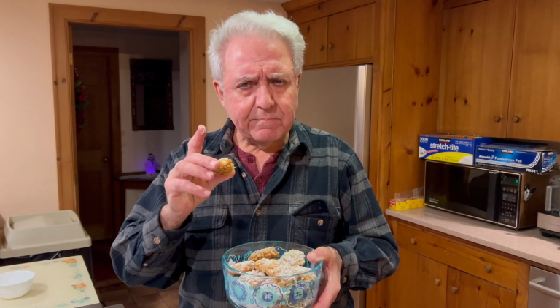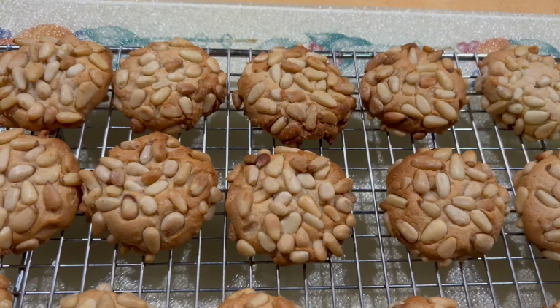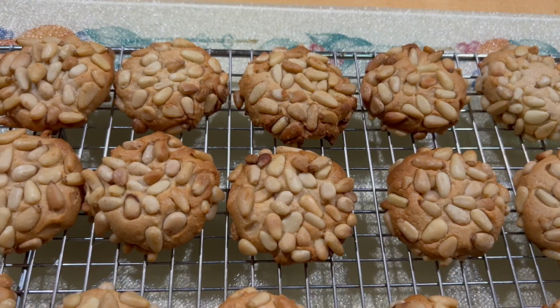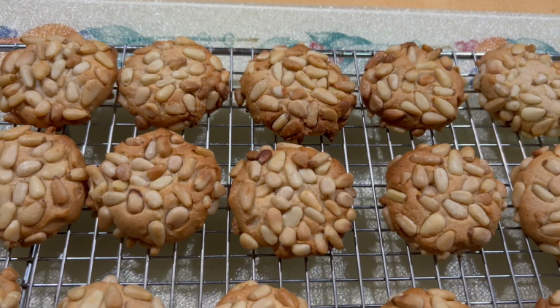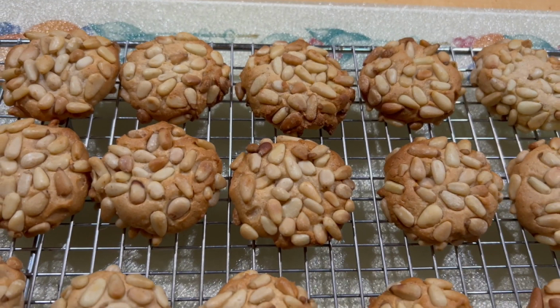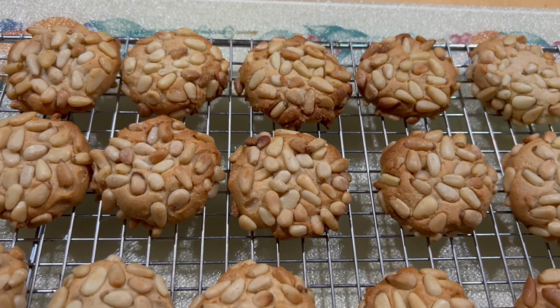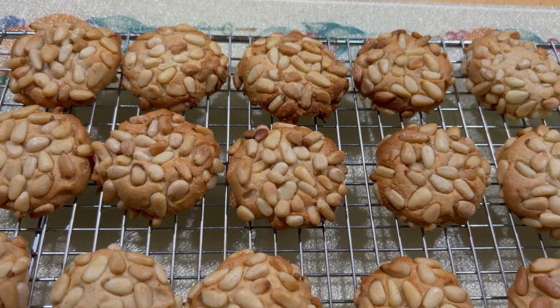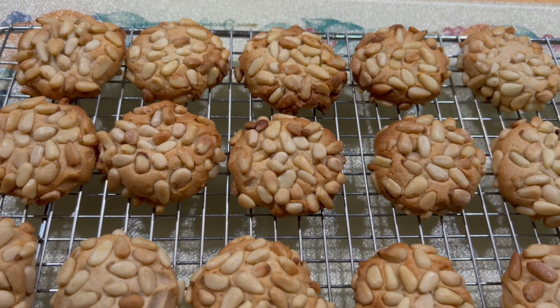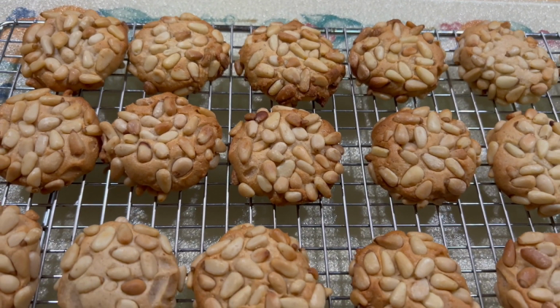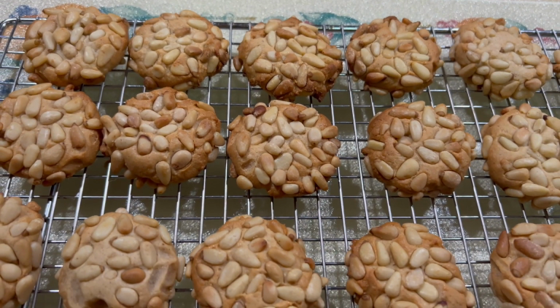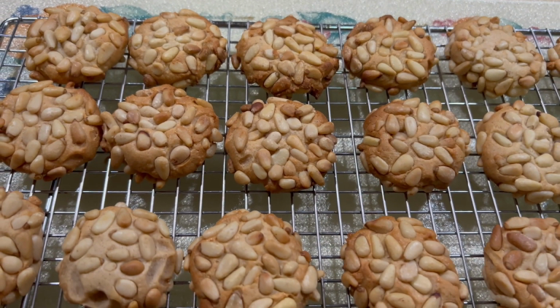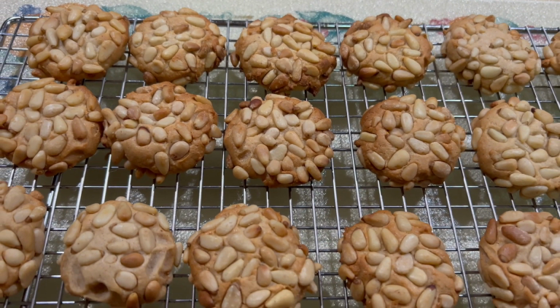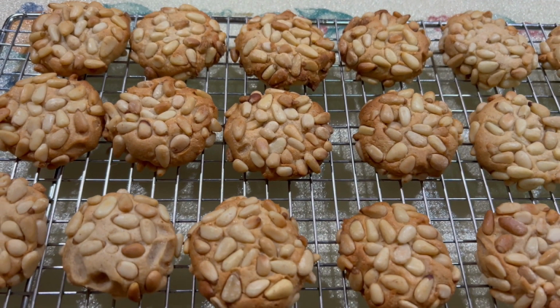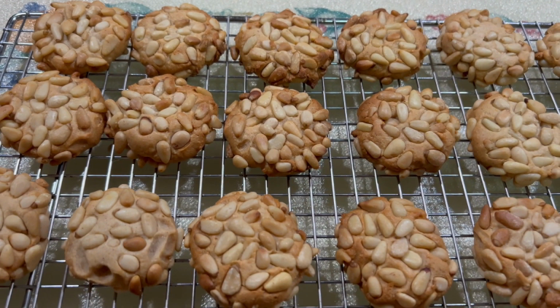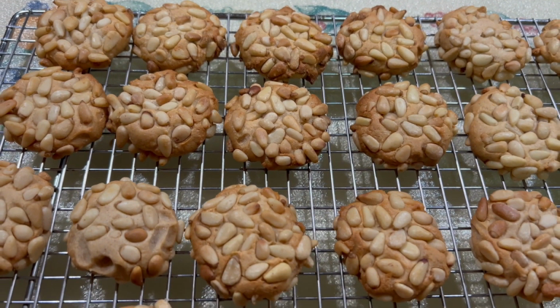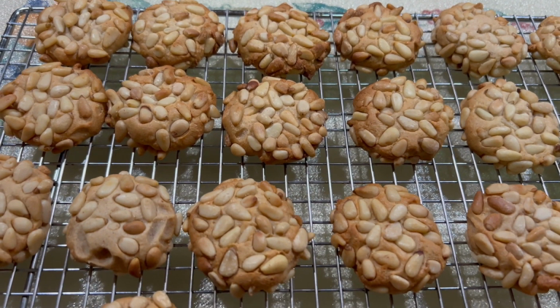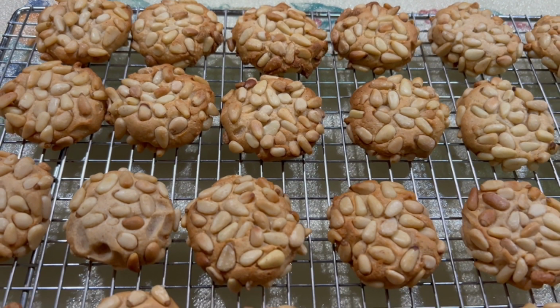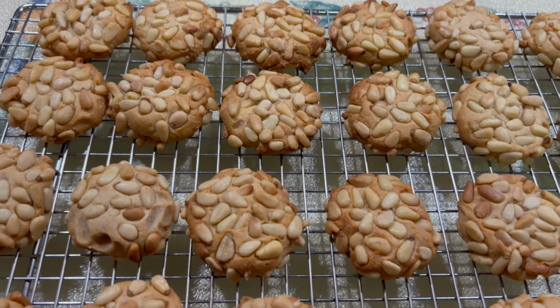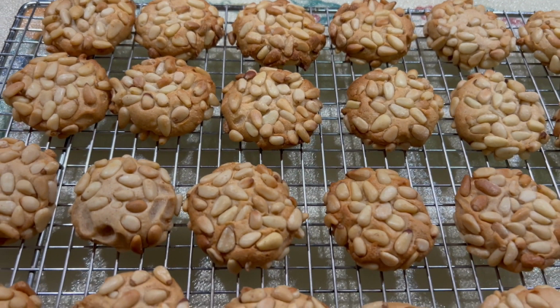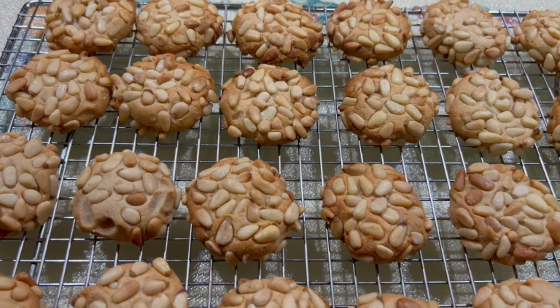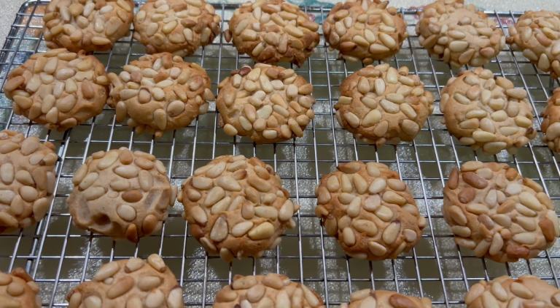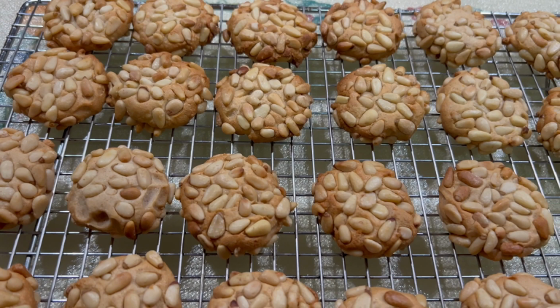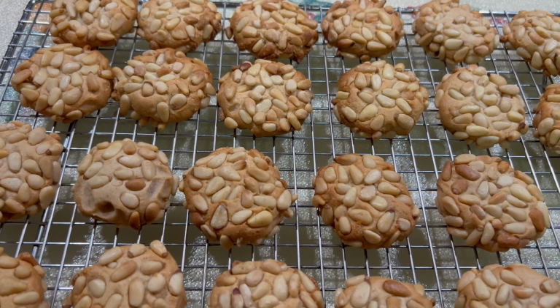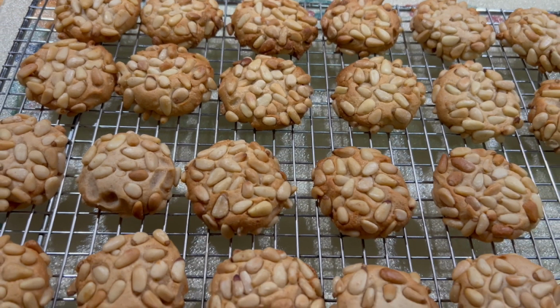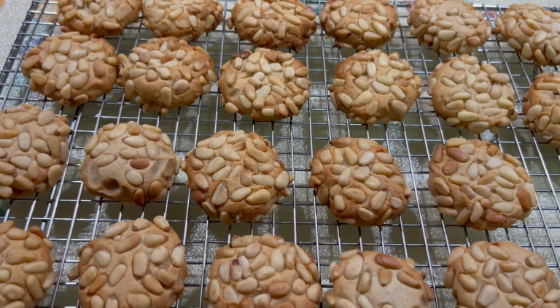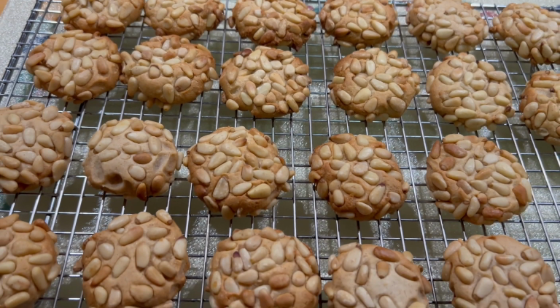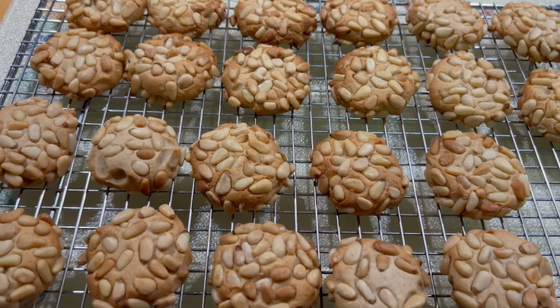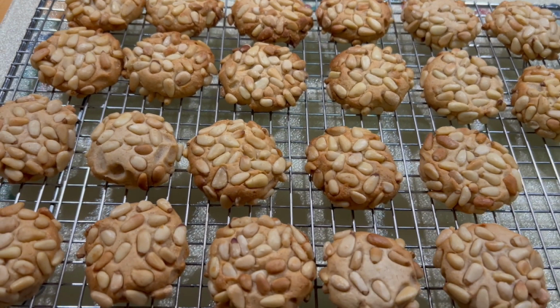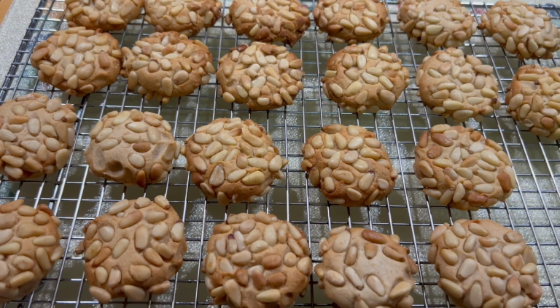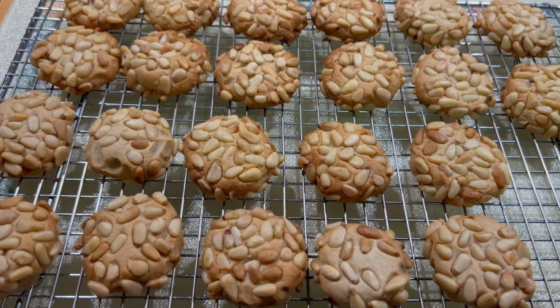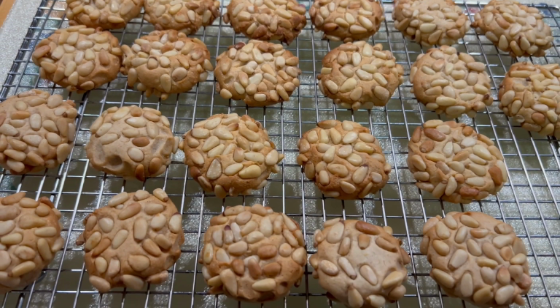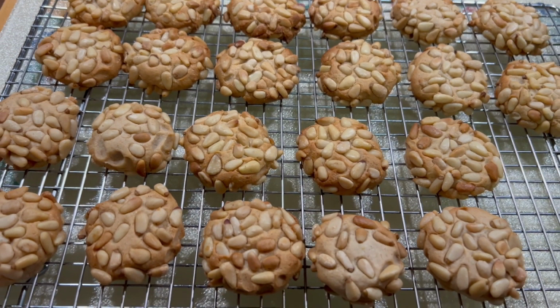Today, we're going to show you how we bake our pignoli pine nuts cookies.